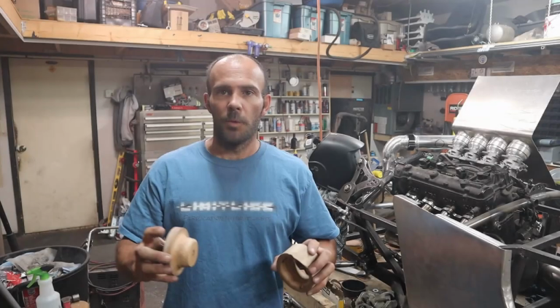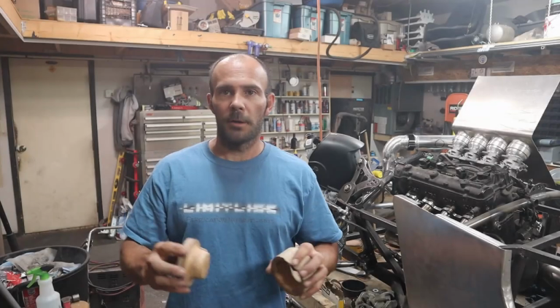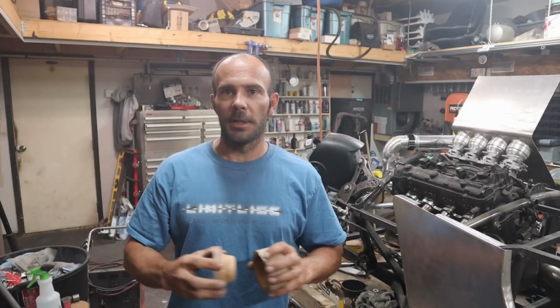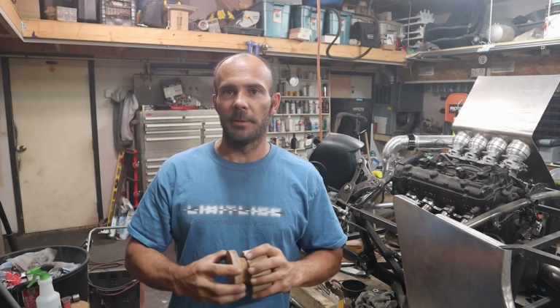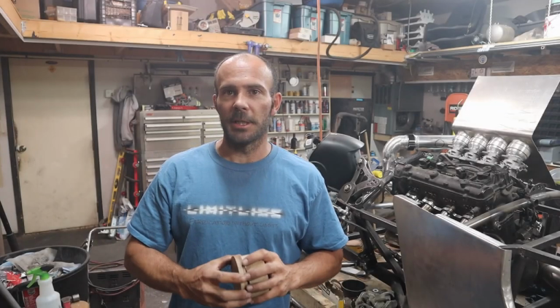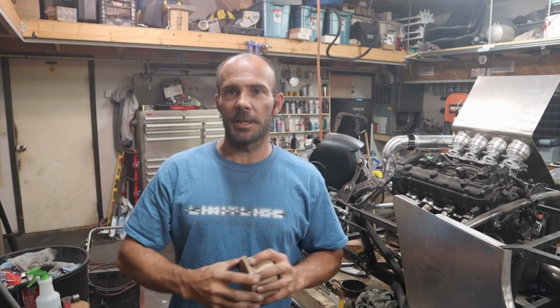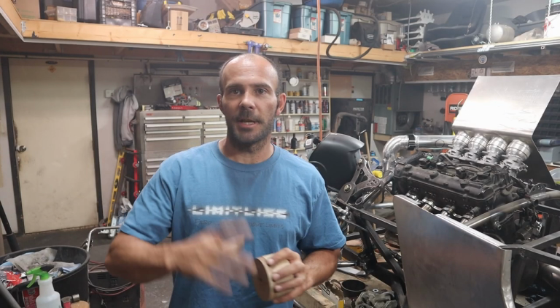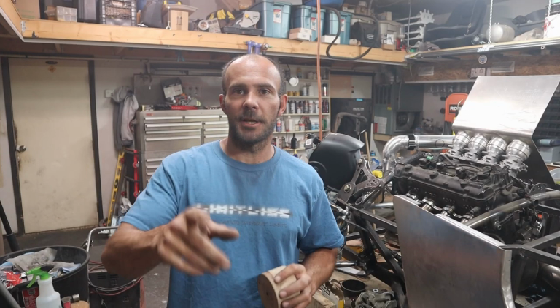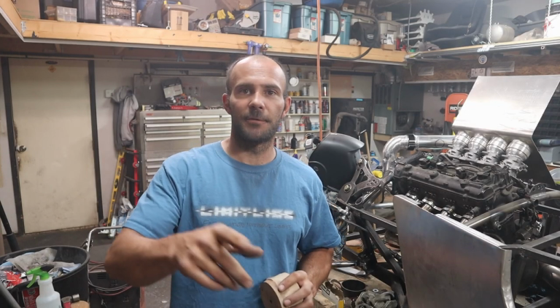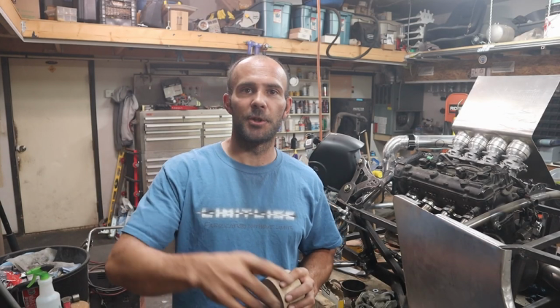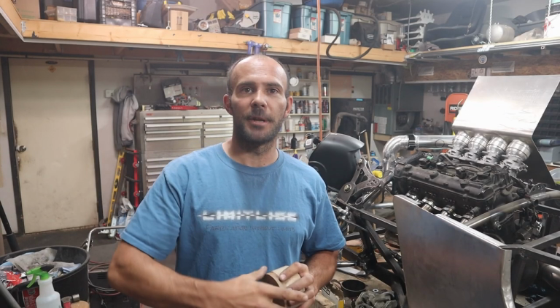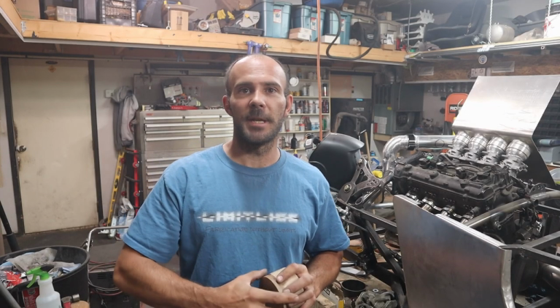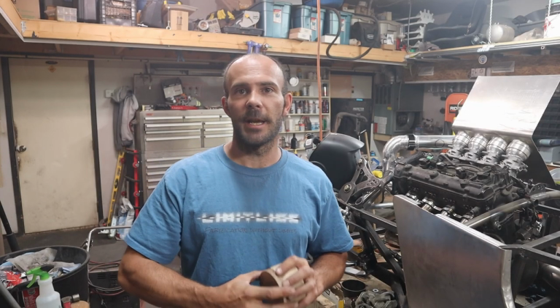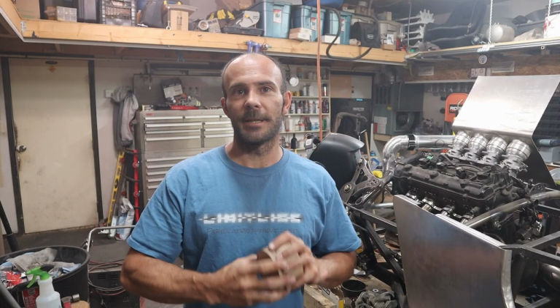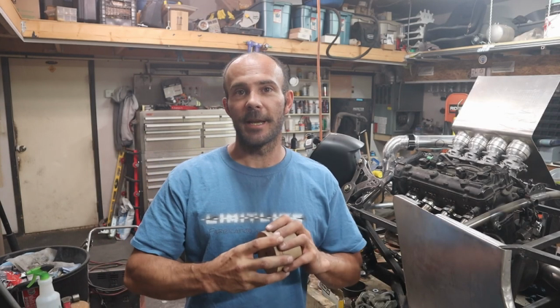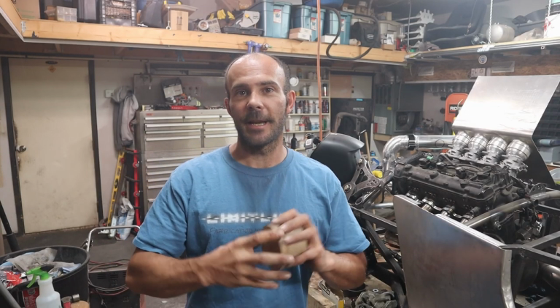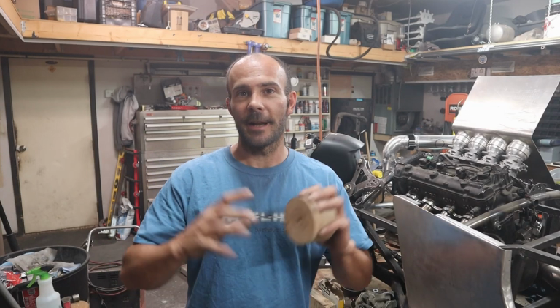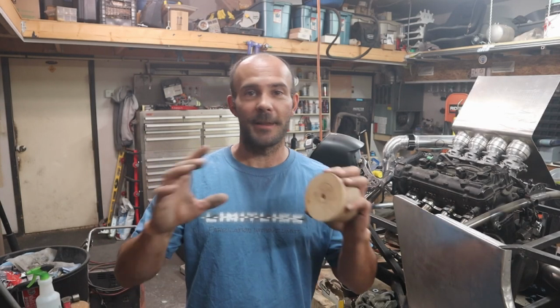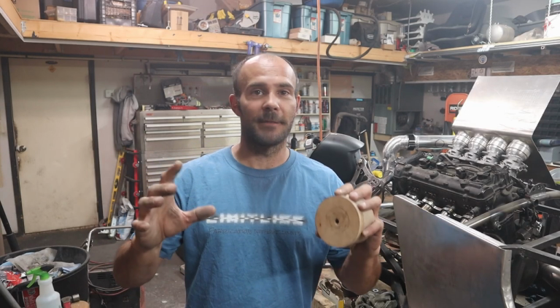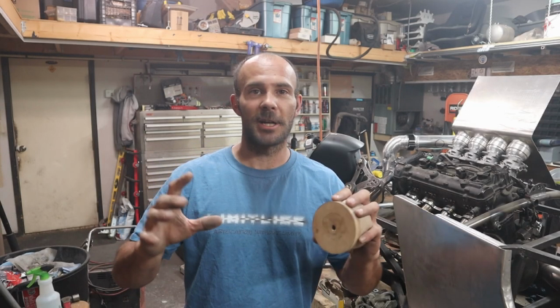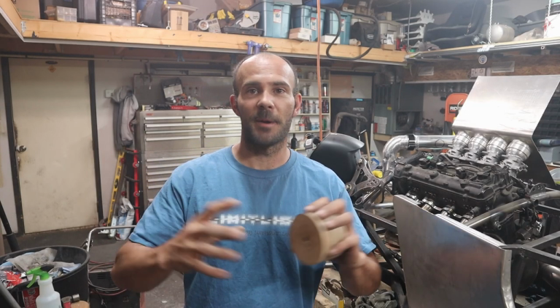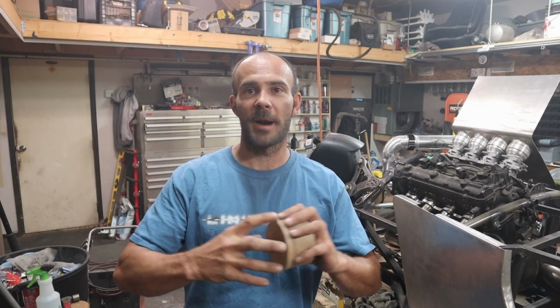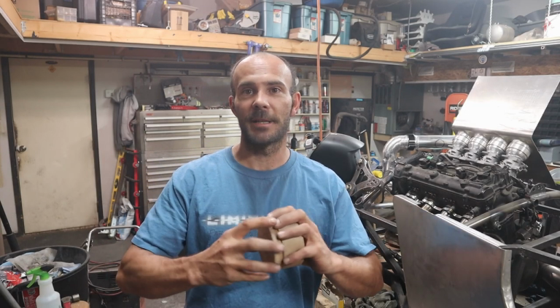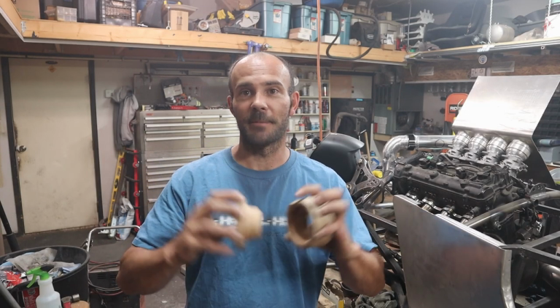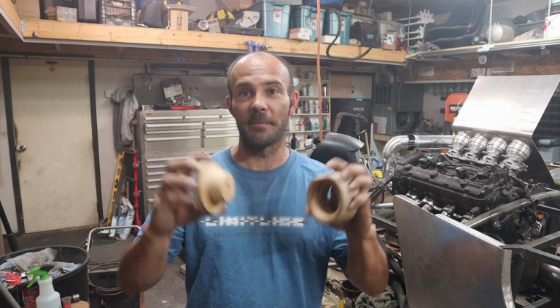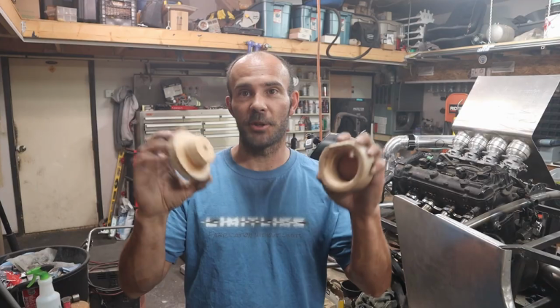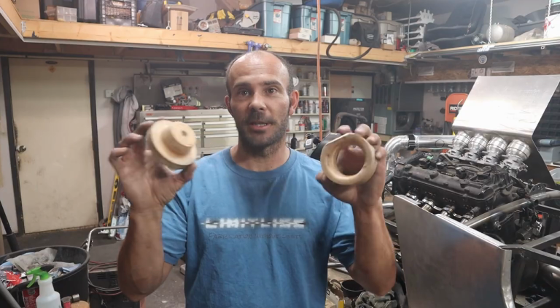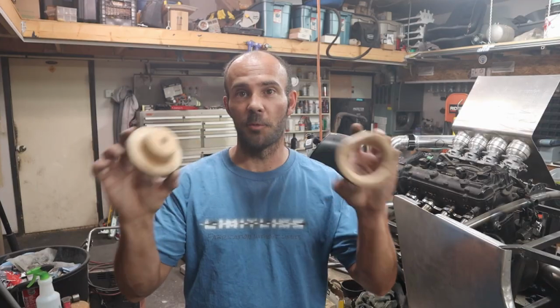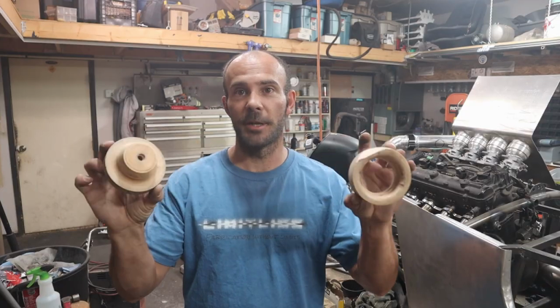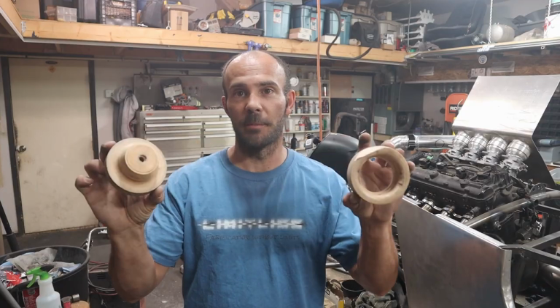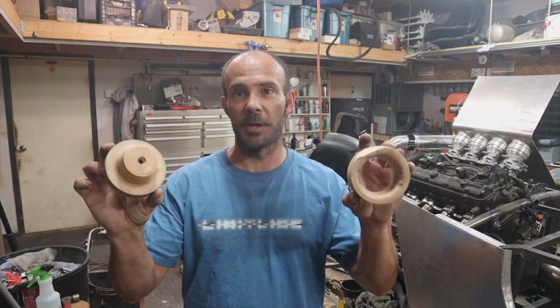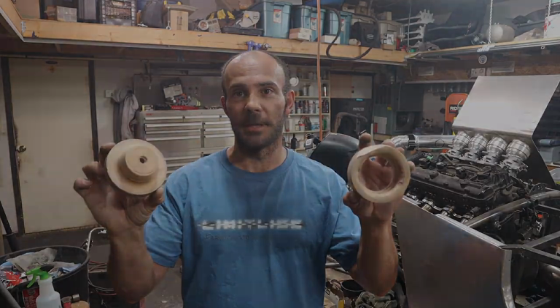Welcome to Limitless. Thank you guys for joining me — today I think I've lost my mind because I'm going to be trying some wooden dimple dies.